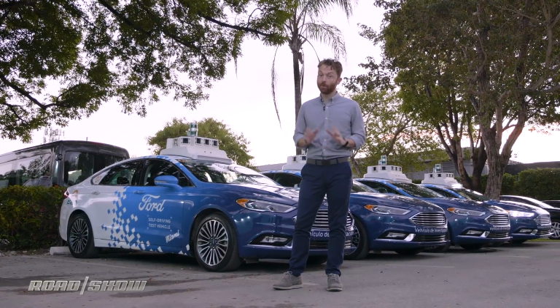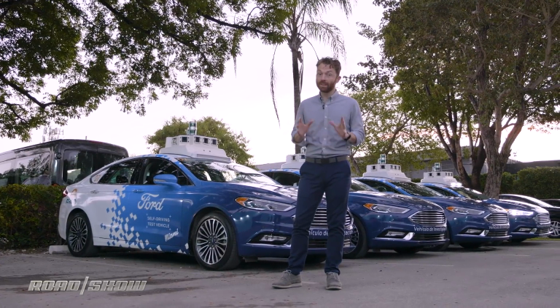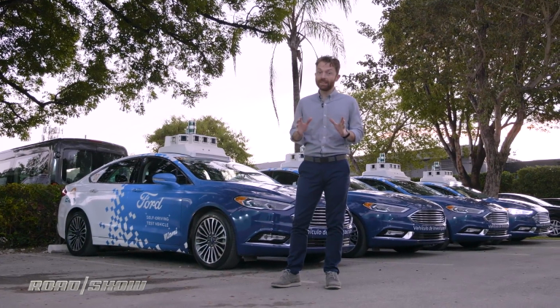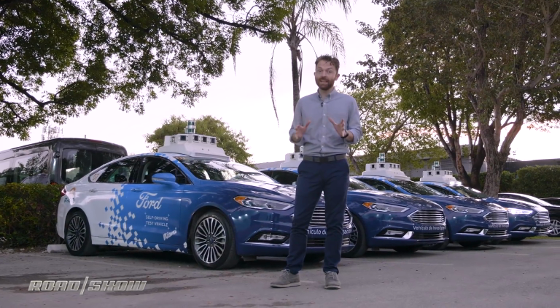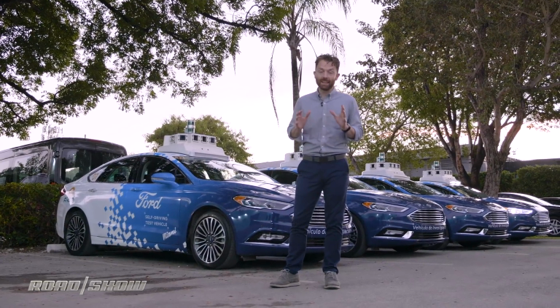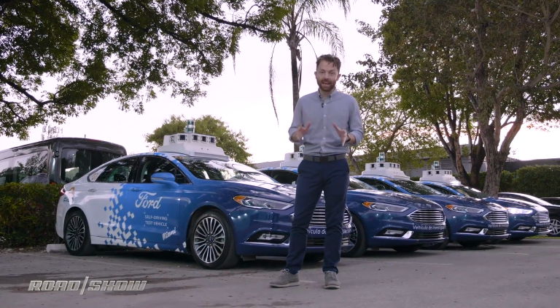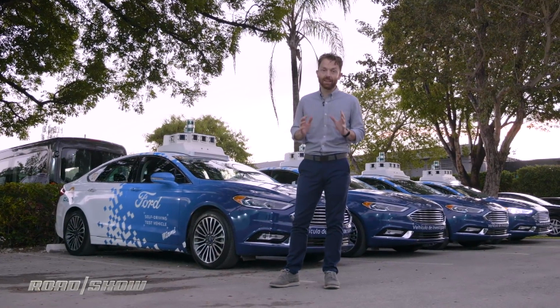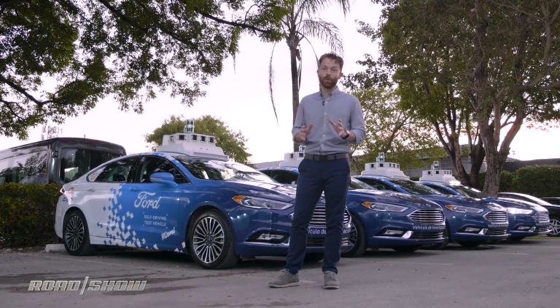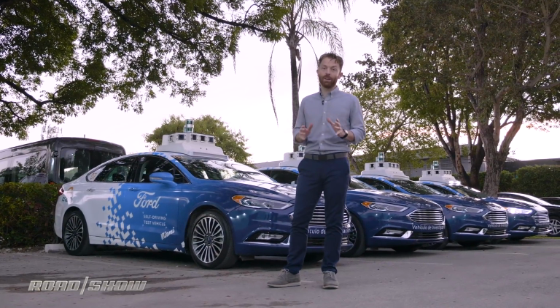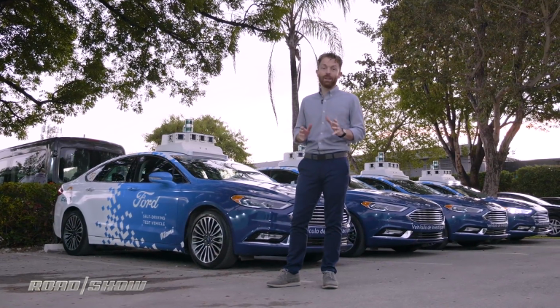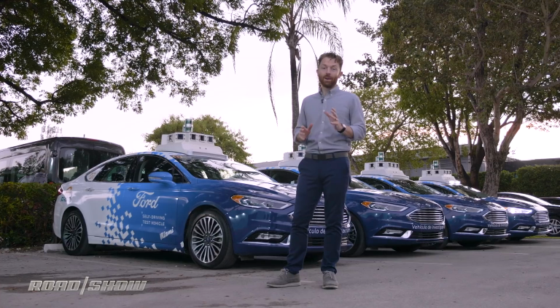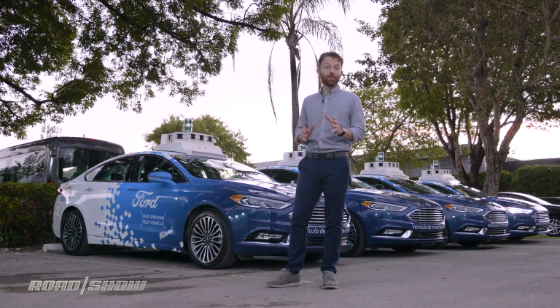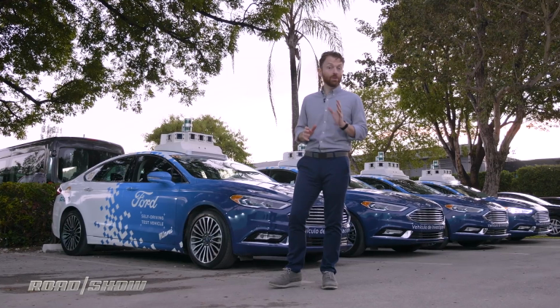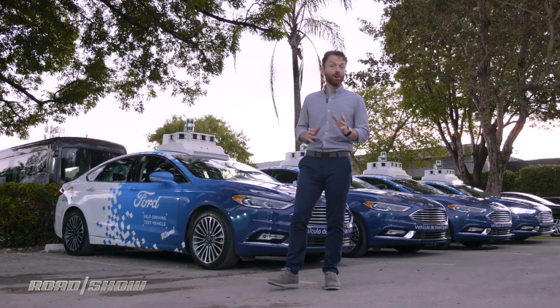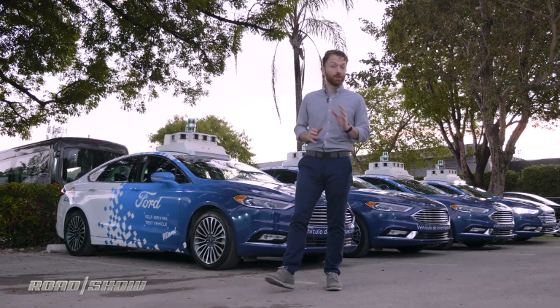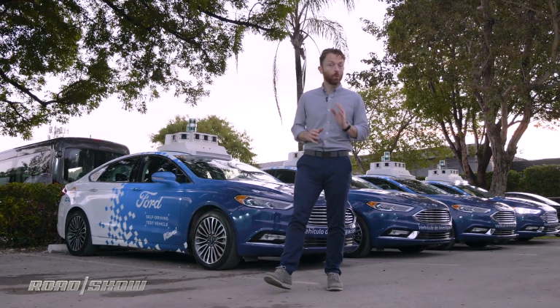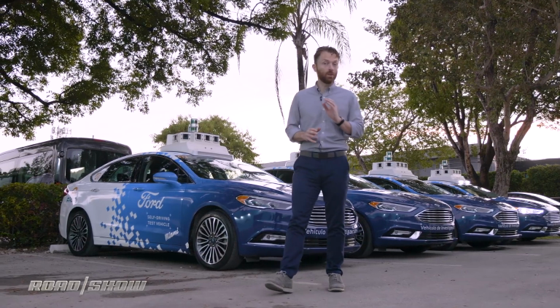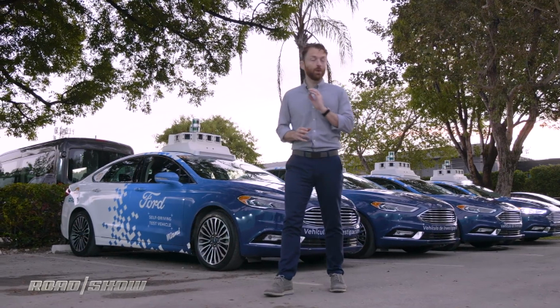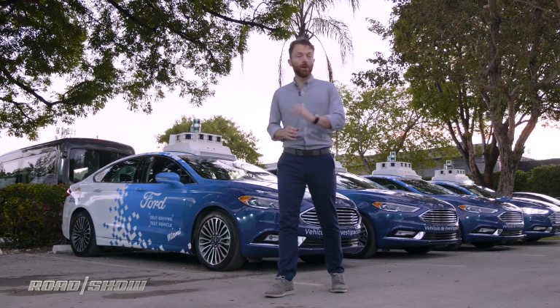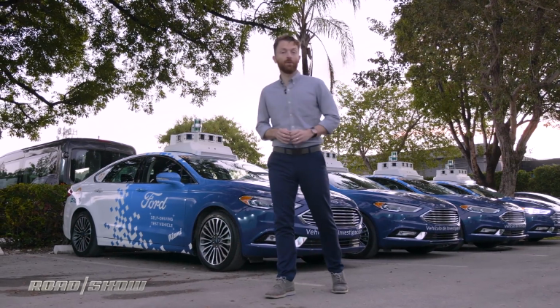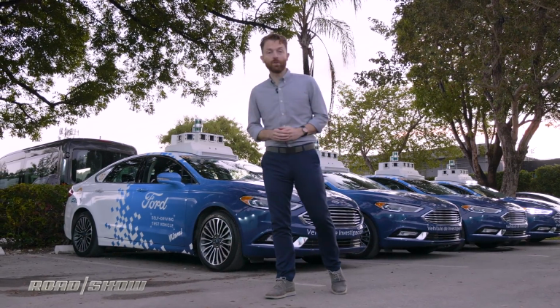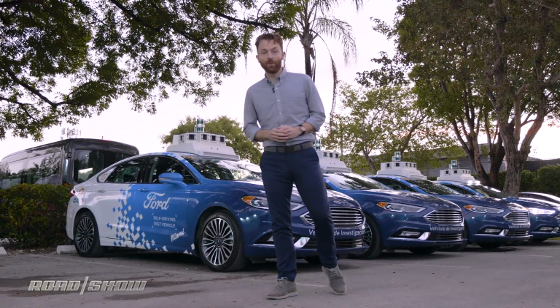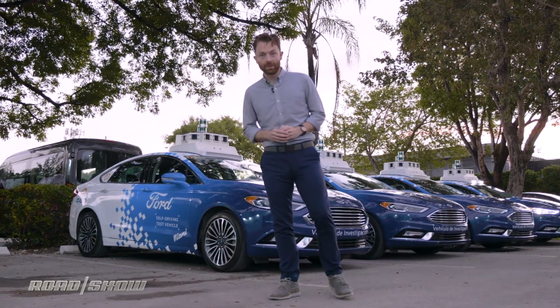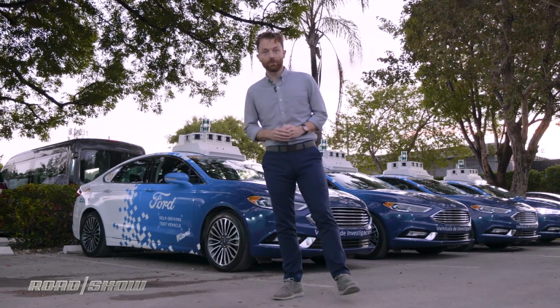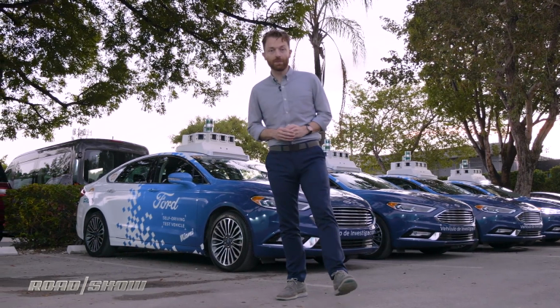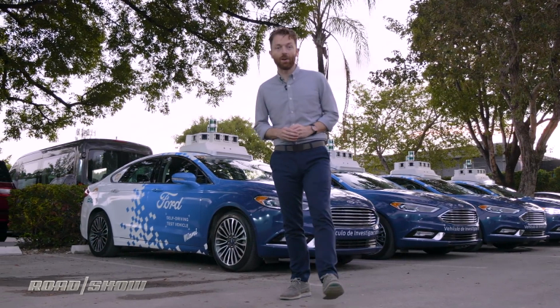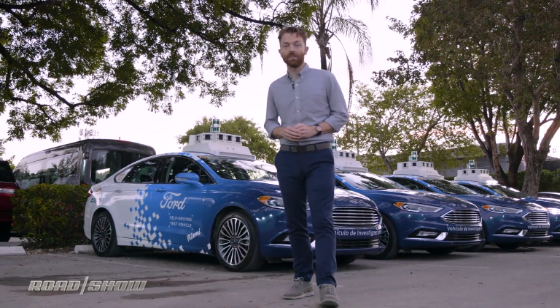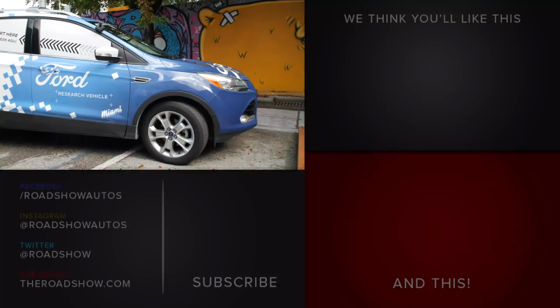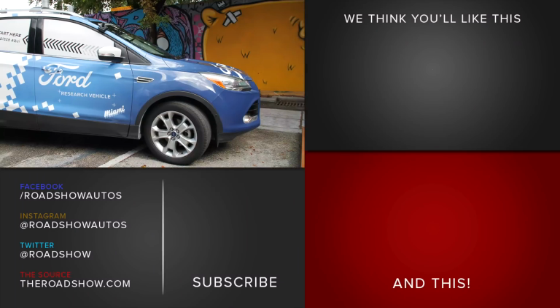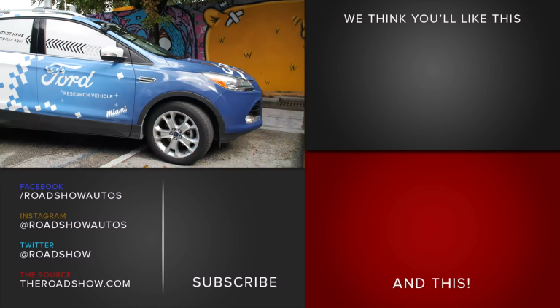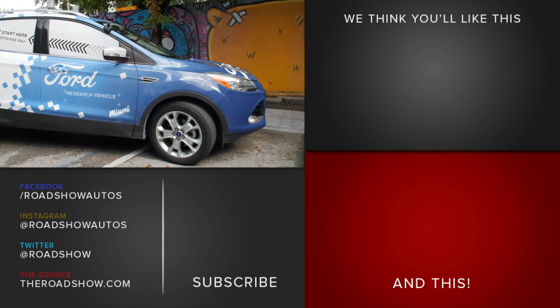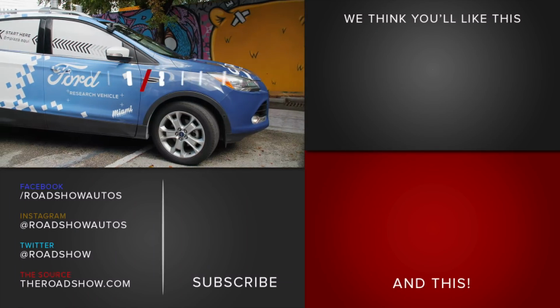Those autonomous delivery vans are running around right now, but if you actually want to get in these cars, it's going to be a little while yet. Ford isn't saying exactly when, other than they're targeting 2021 for their fully self-driving cars. In other words, you're still going to need a little bit more patience.